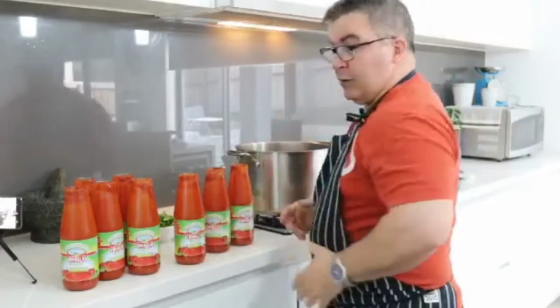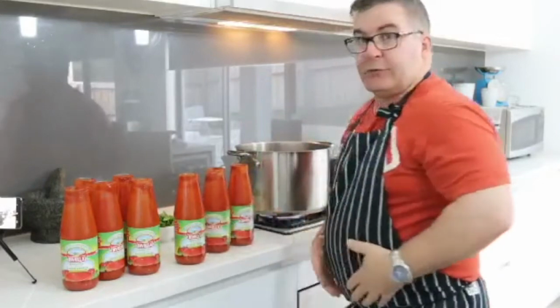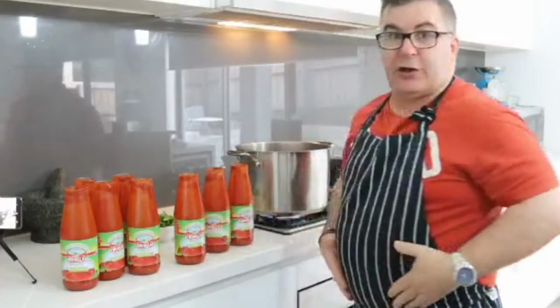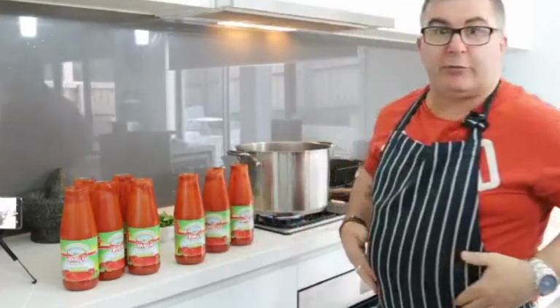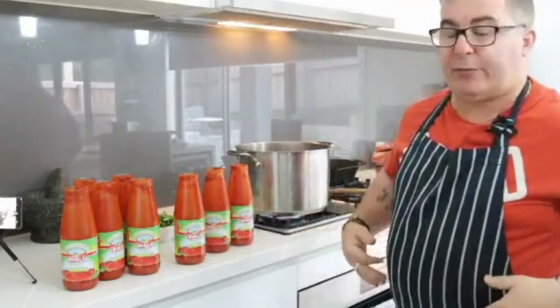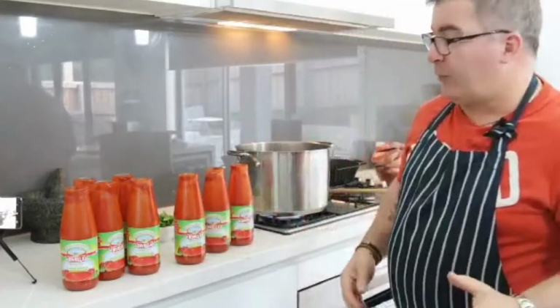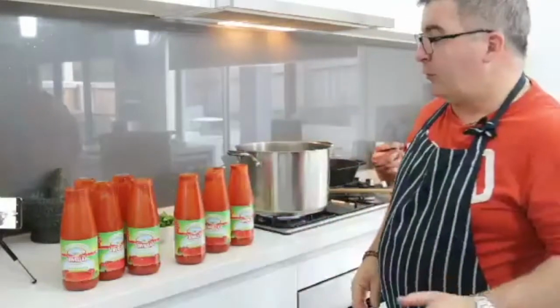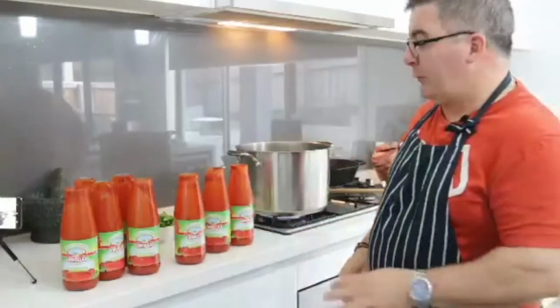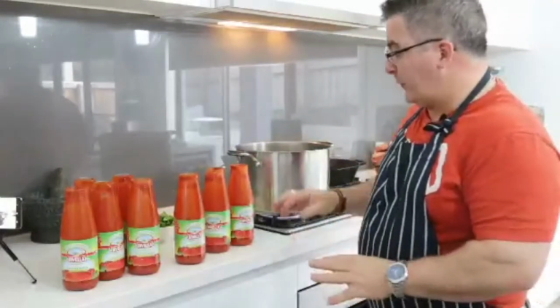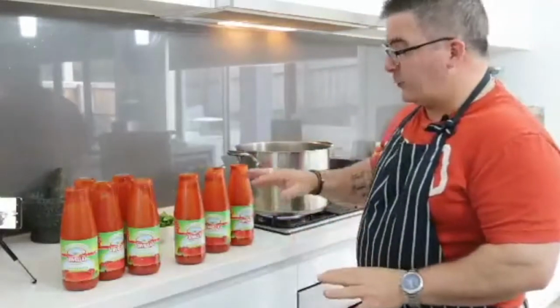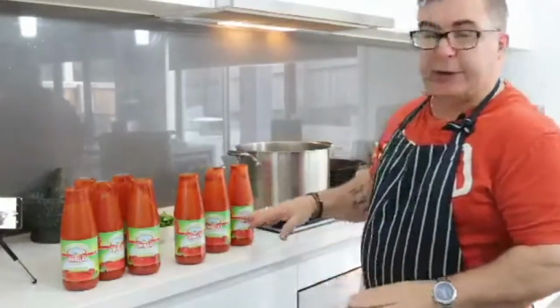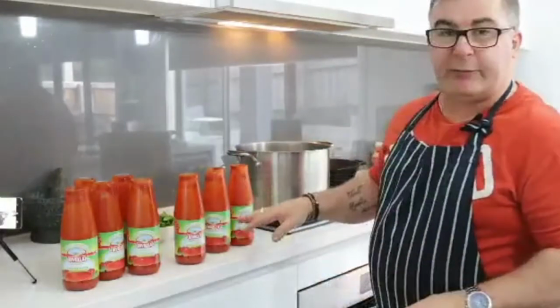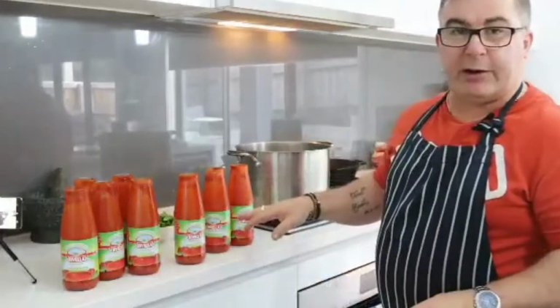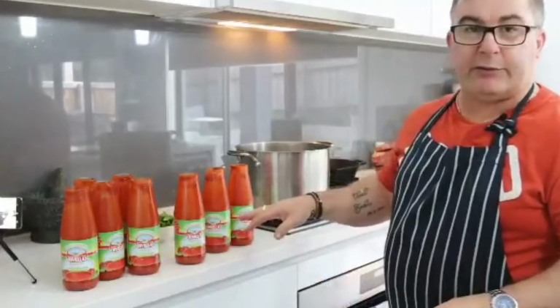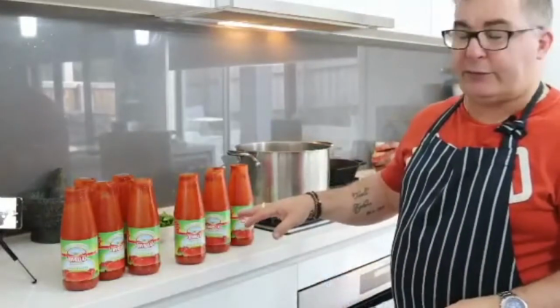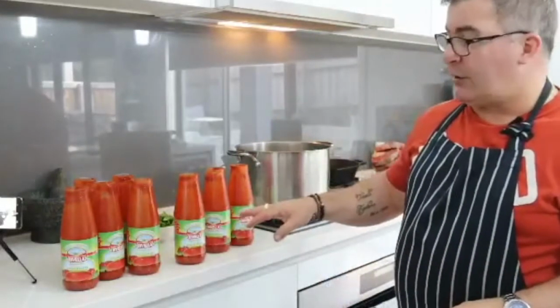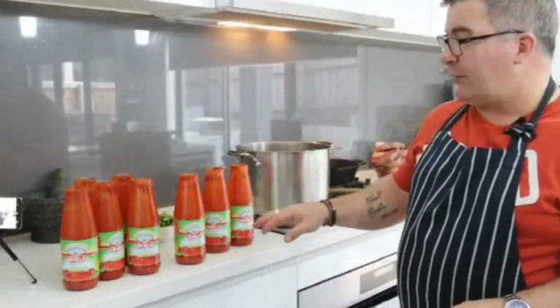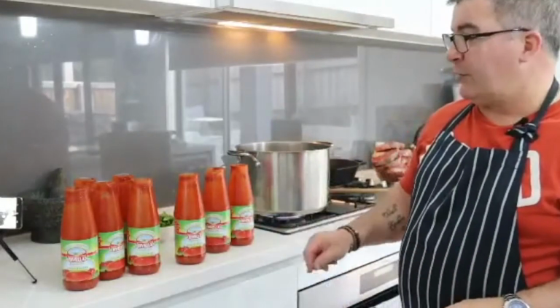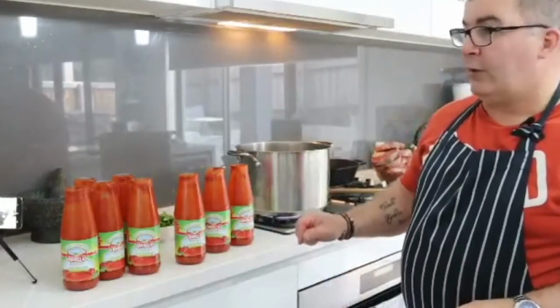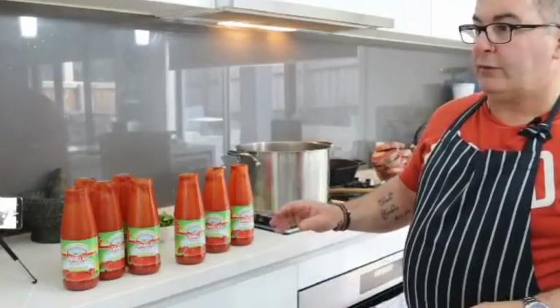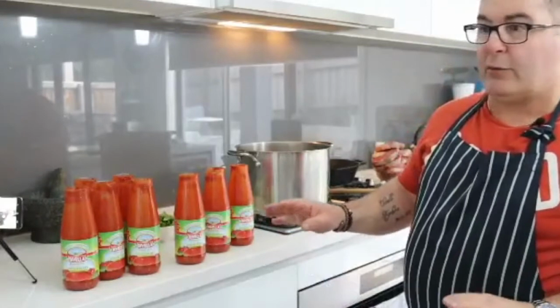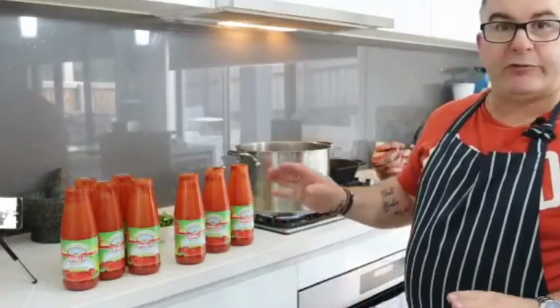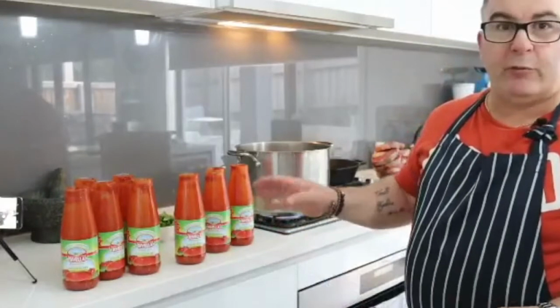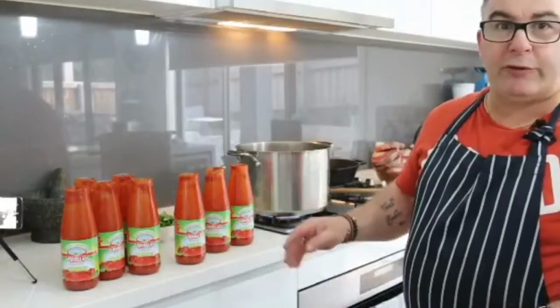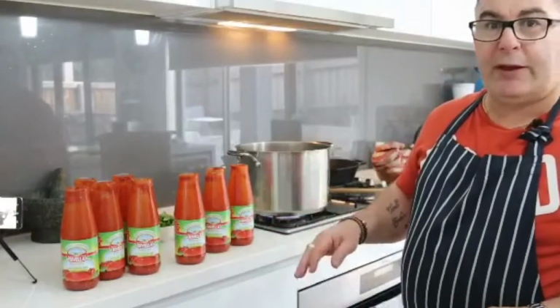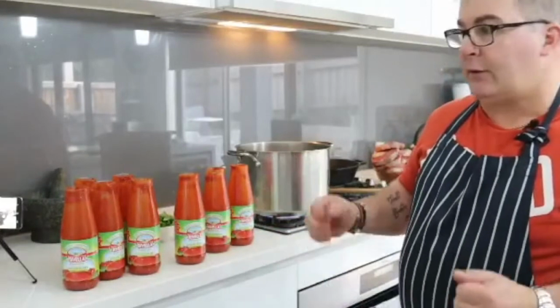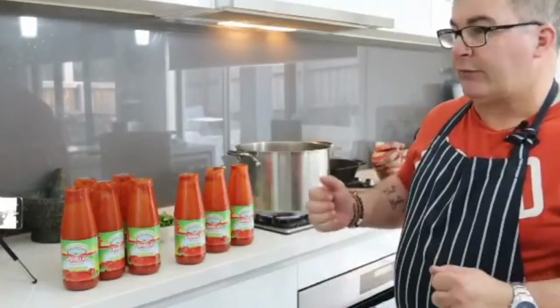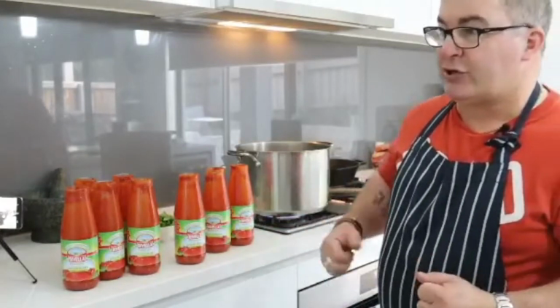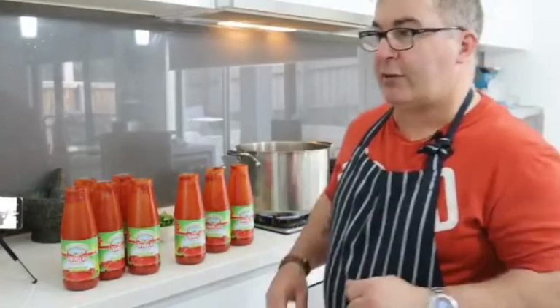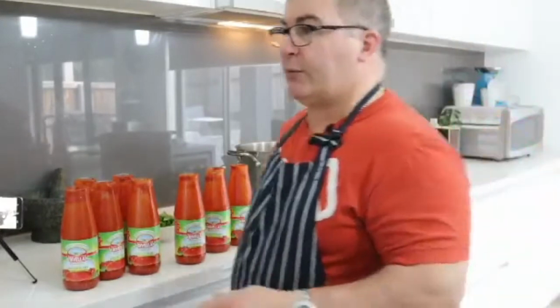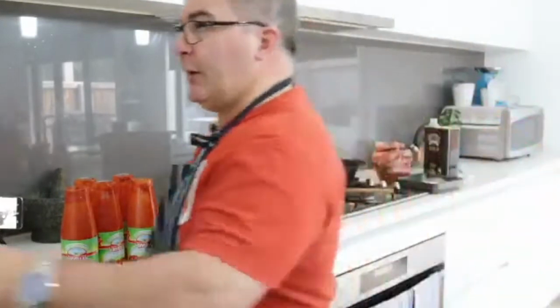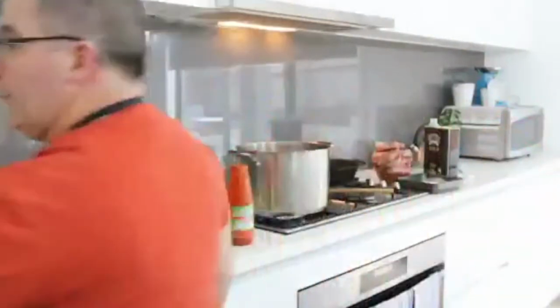As I've shown you before, there's still plenty of tomato in the jars, so I'll put some water in there, give it a shake, and put that in as well.